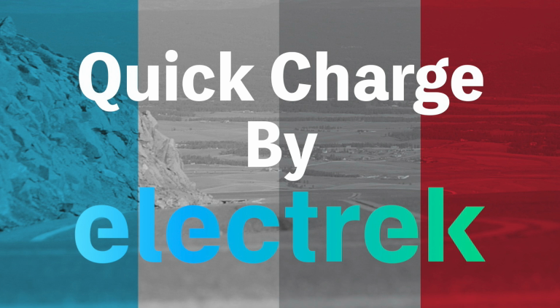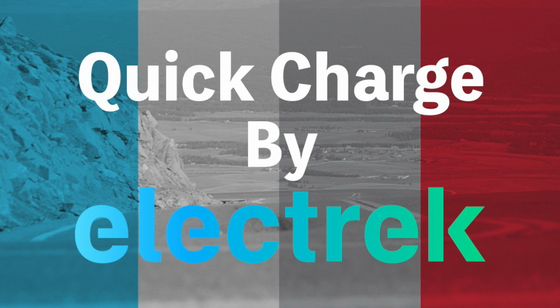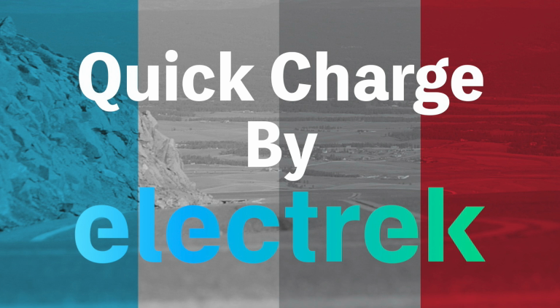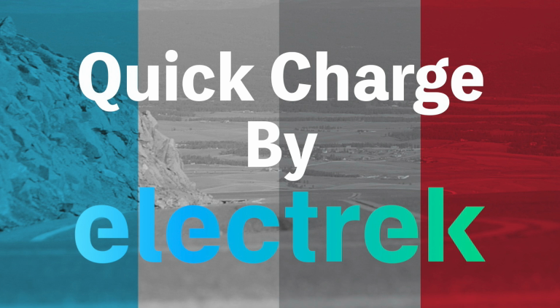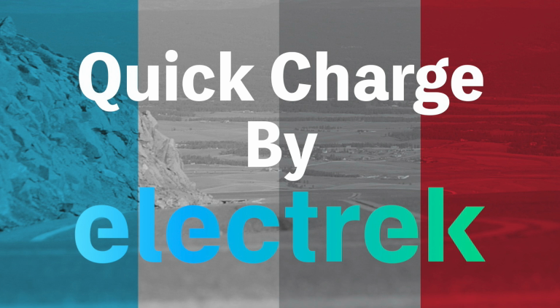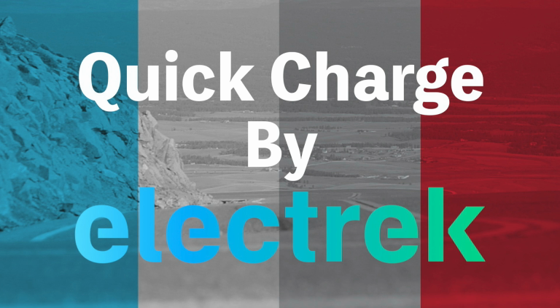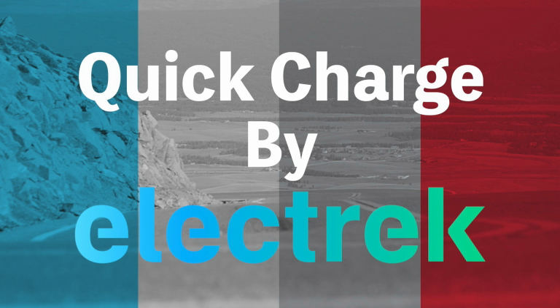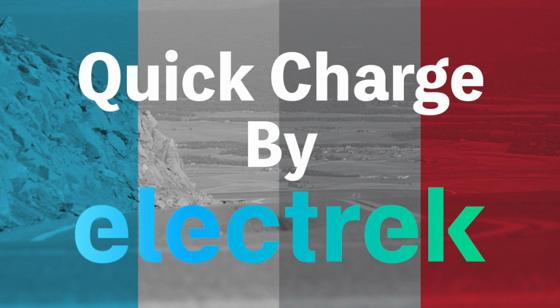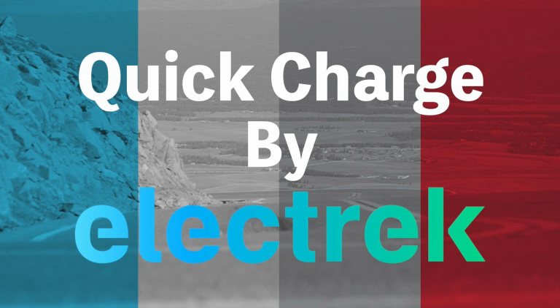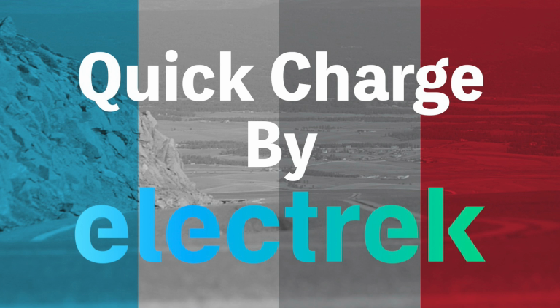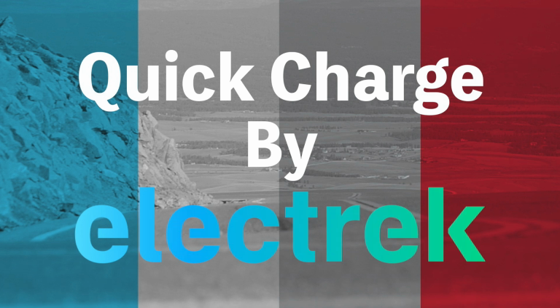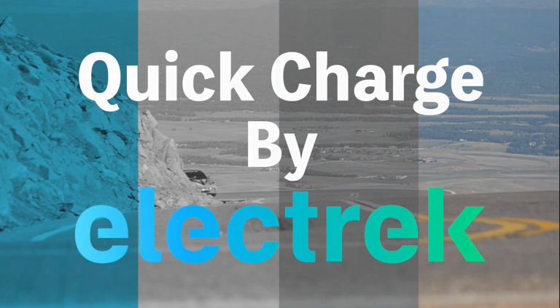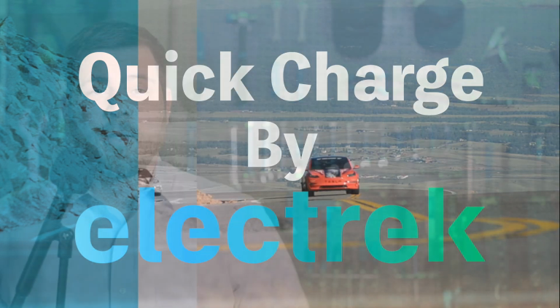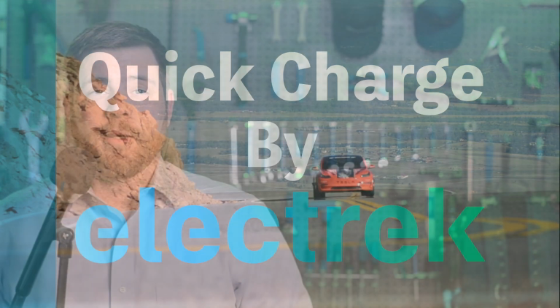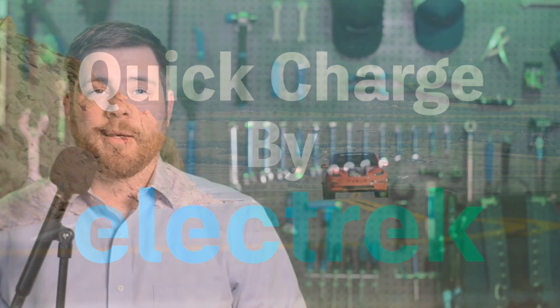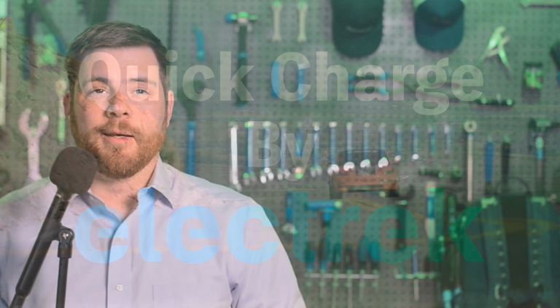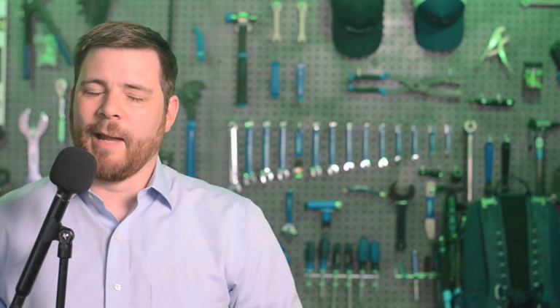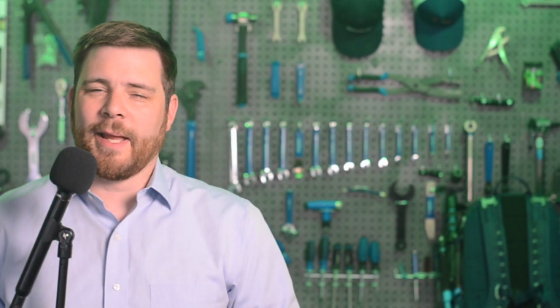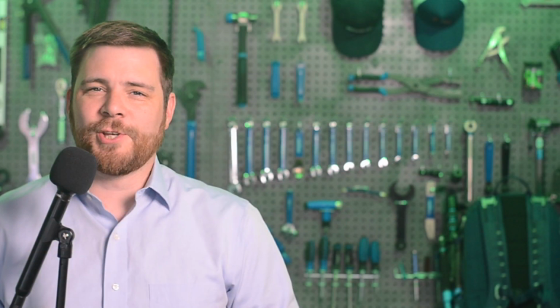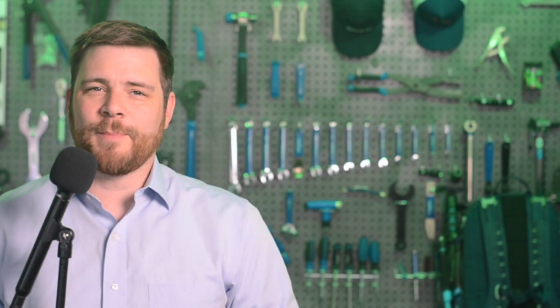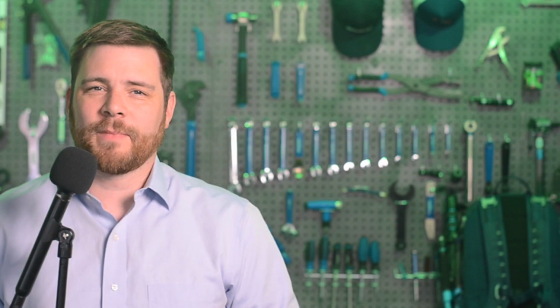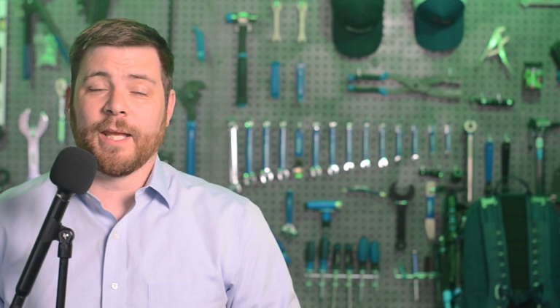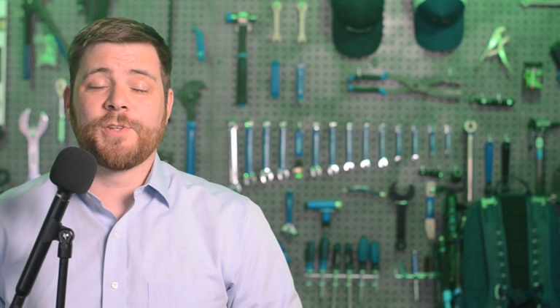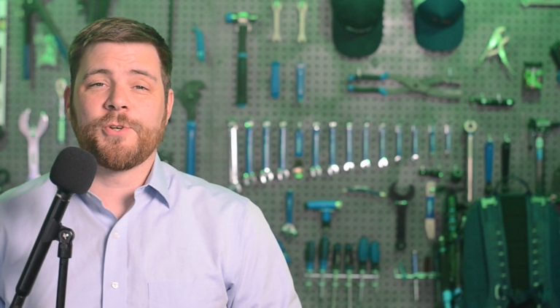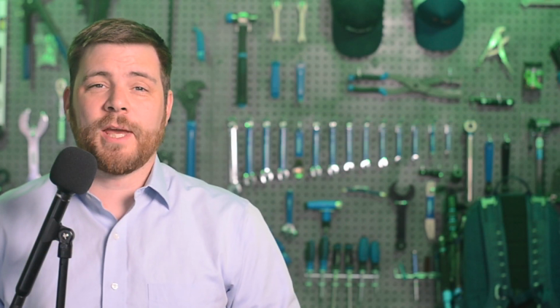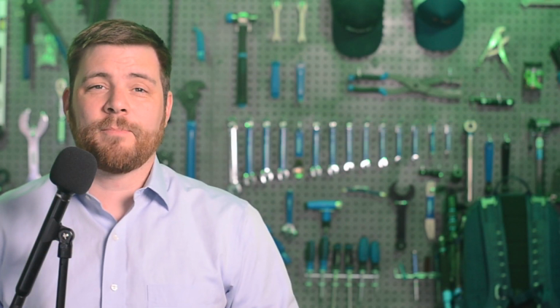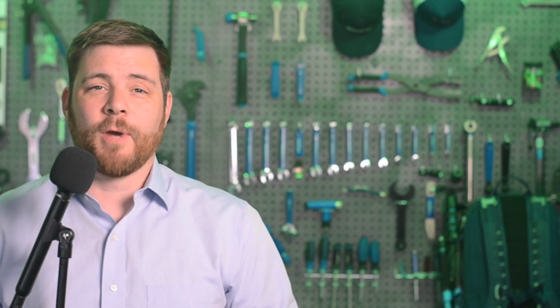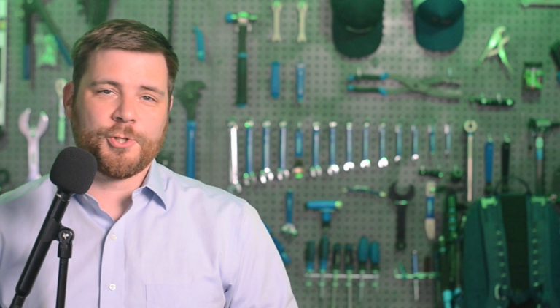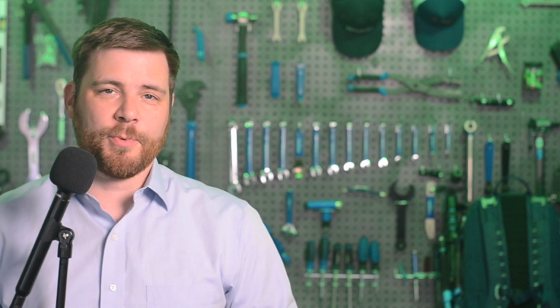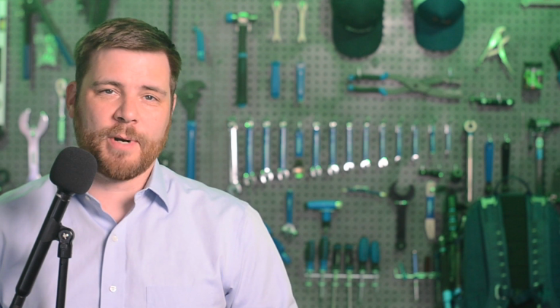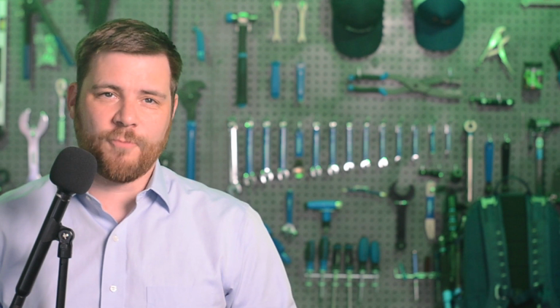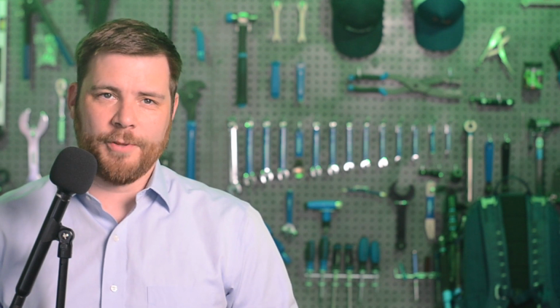Hello, and welcome to Quick Charge. I'm IKG, and it's Tuesday, October 24th.